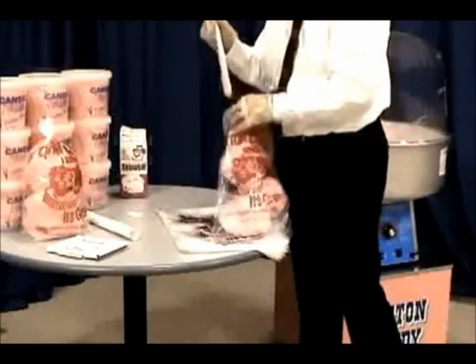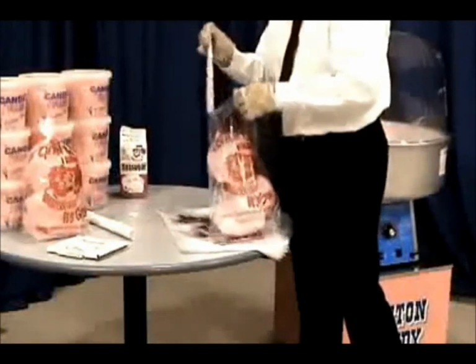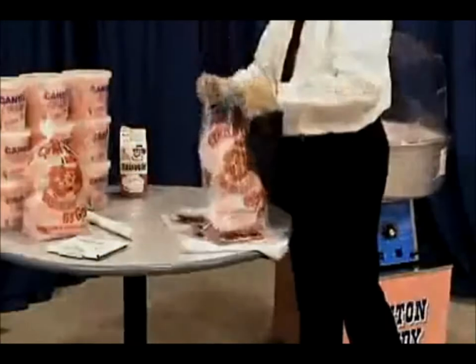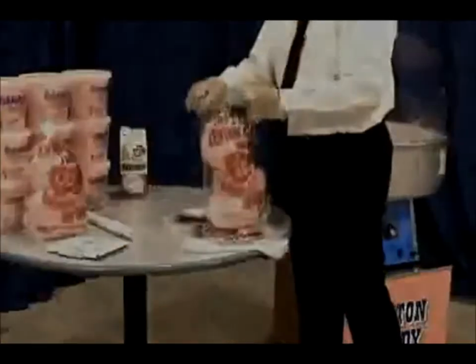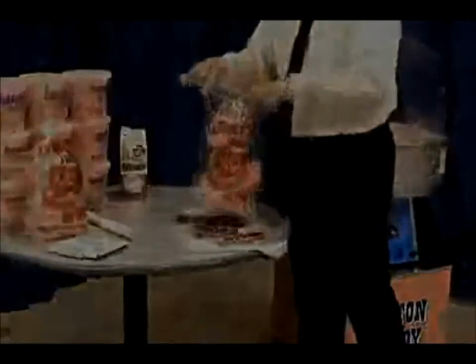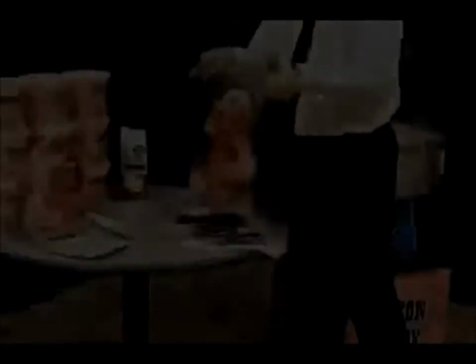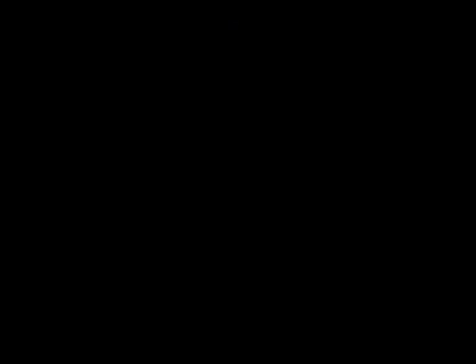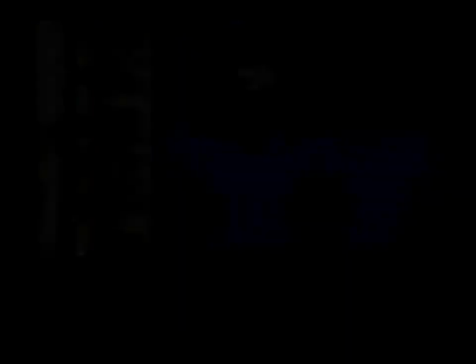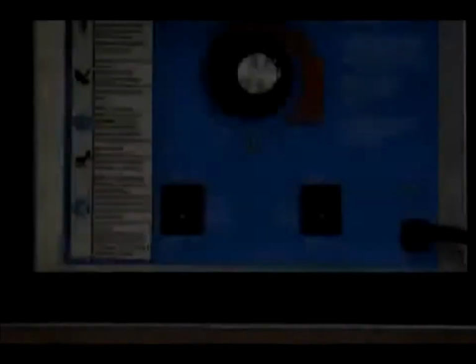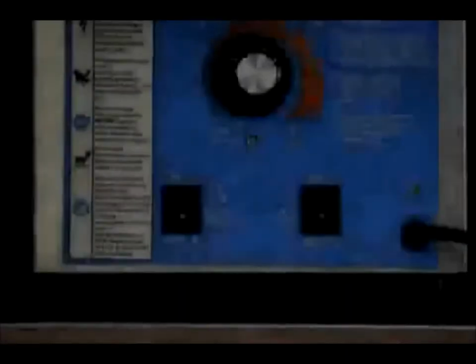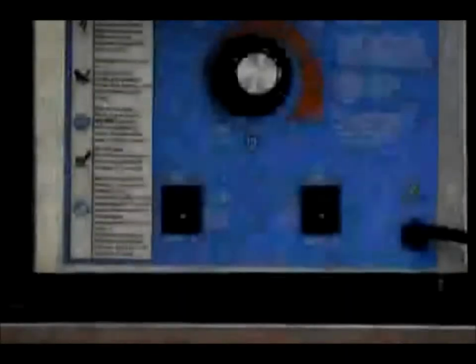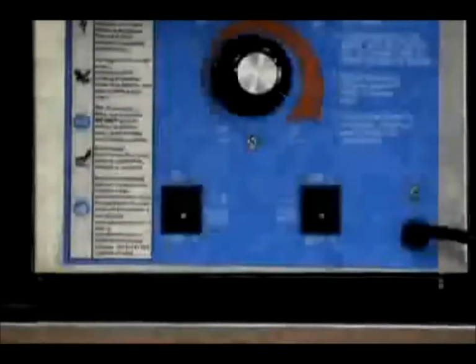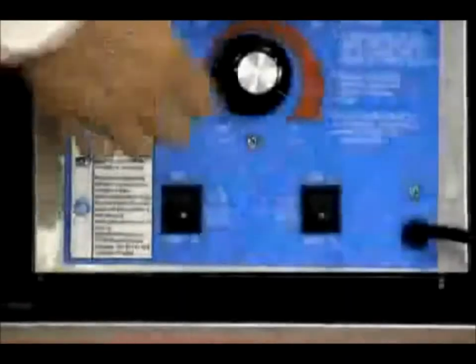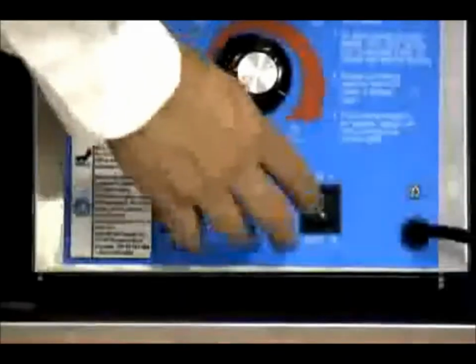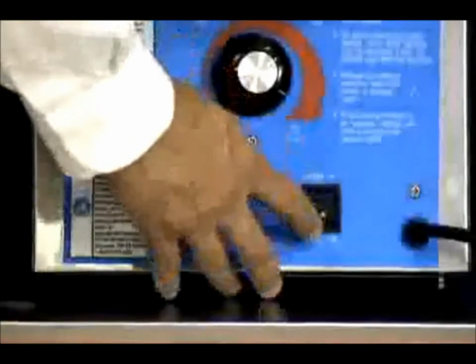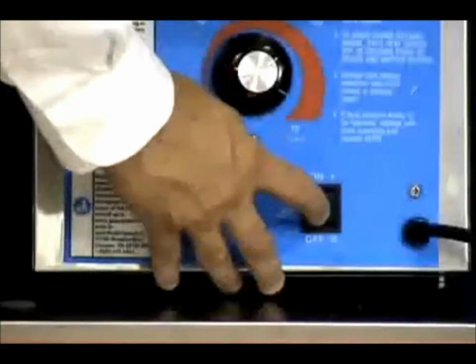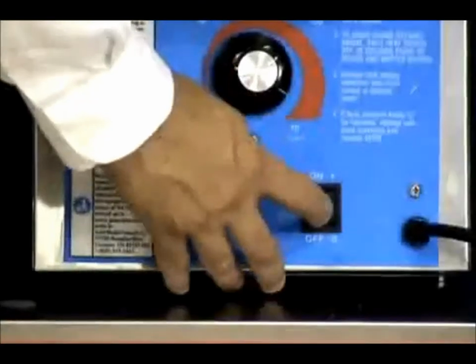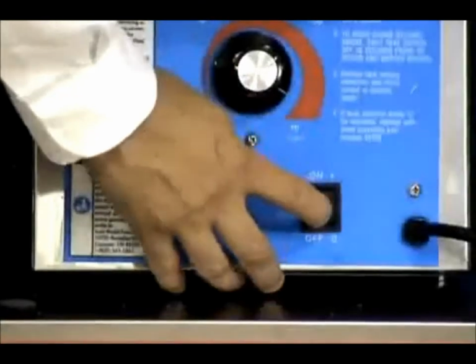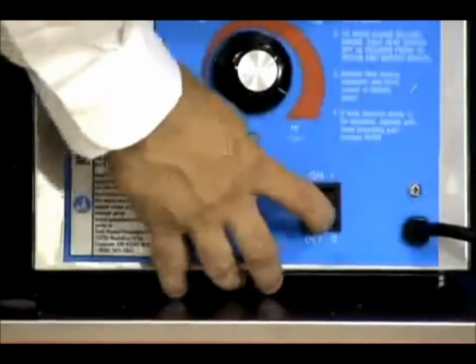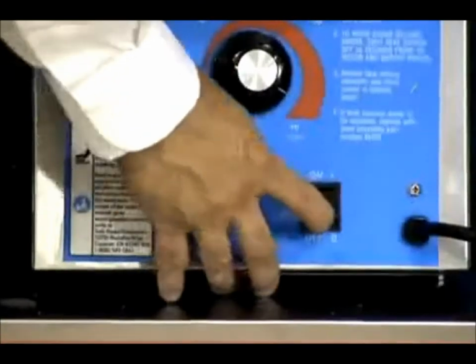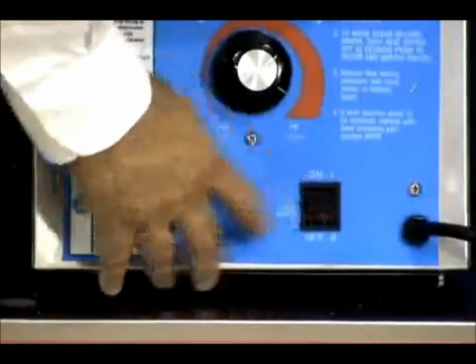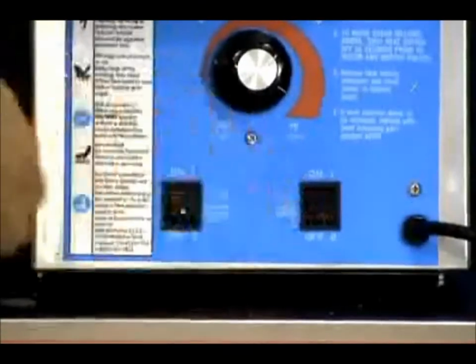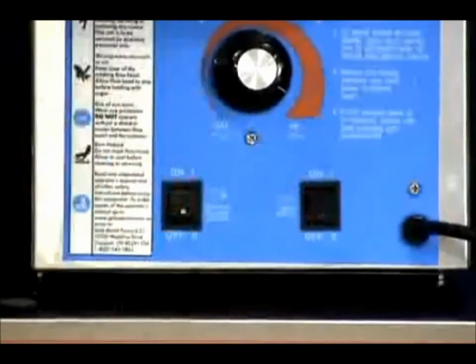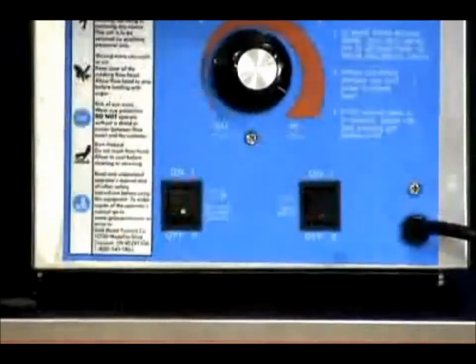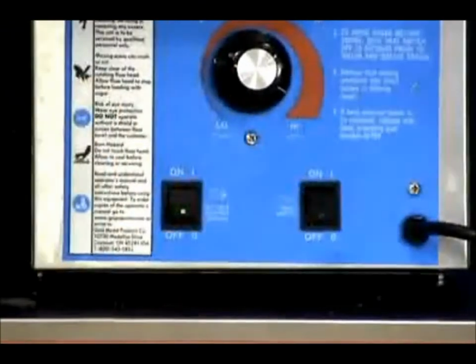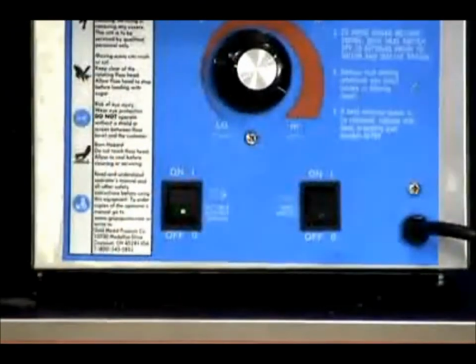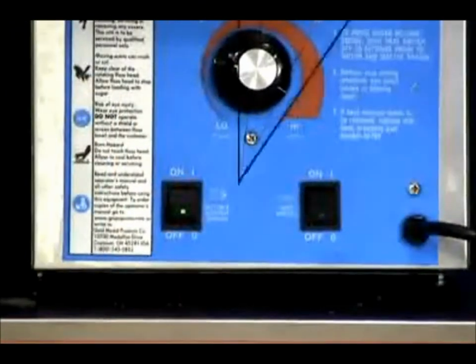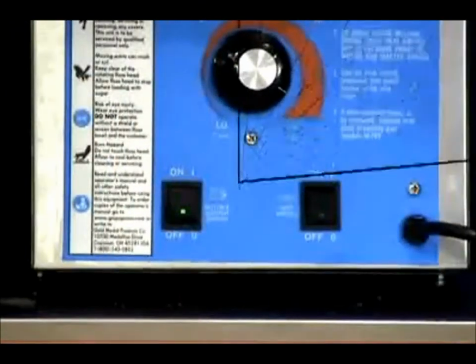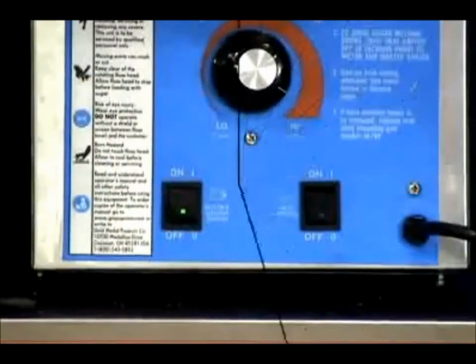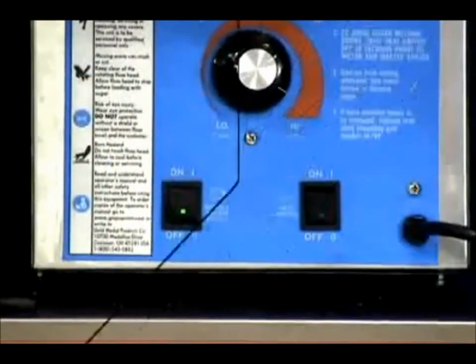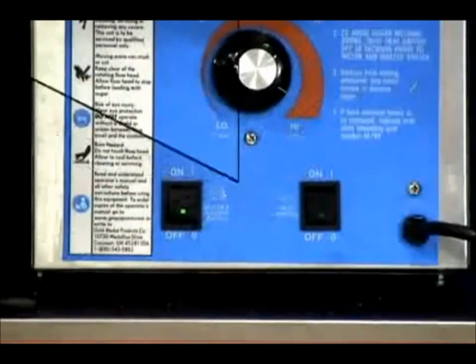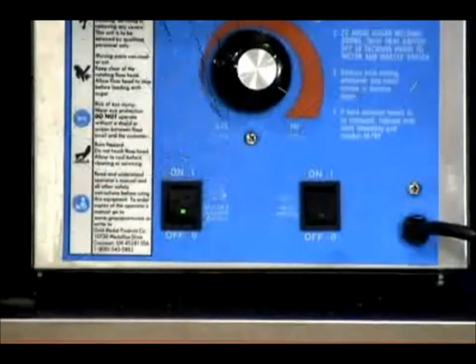When you are done making cotton candy, turn the heat switch off. Then after 45 seconds, turn the motor switch off.